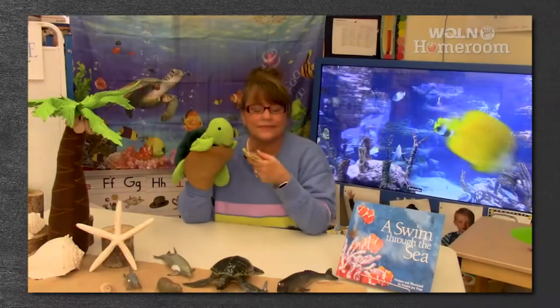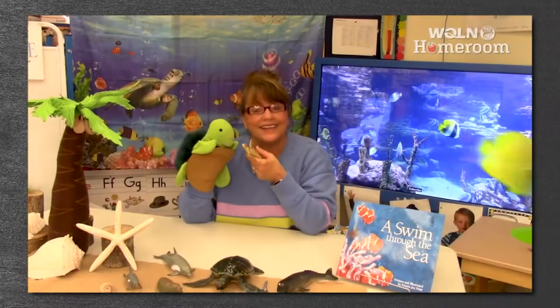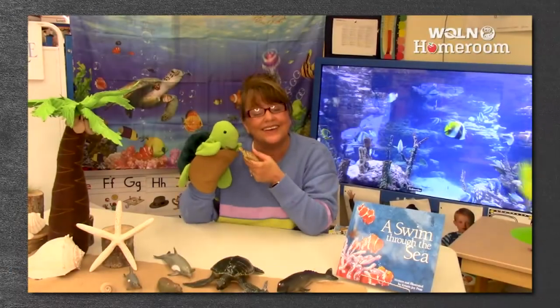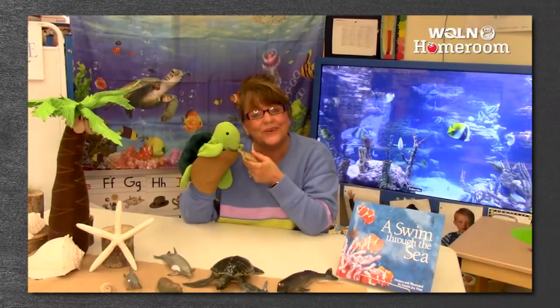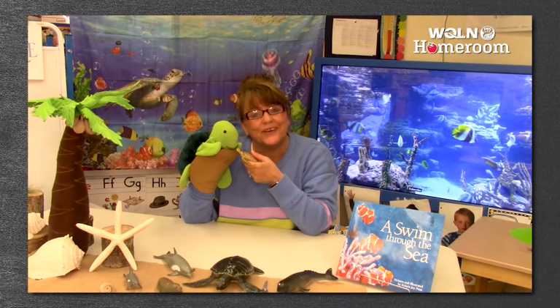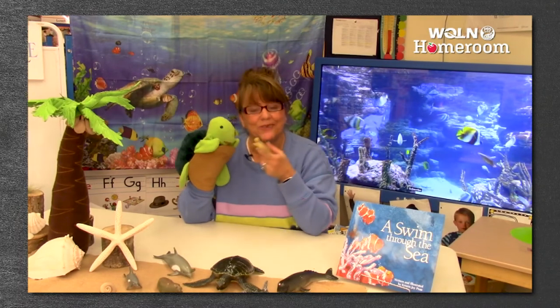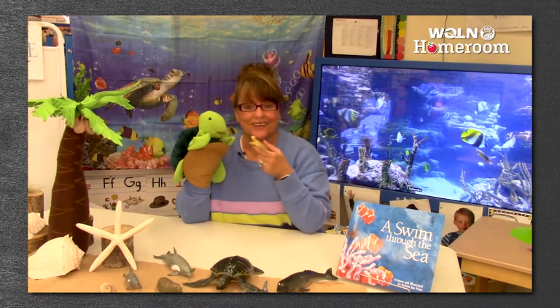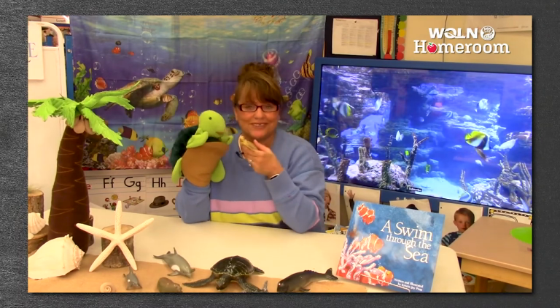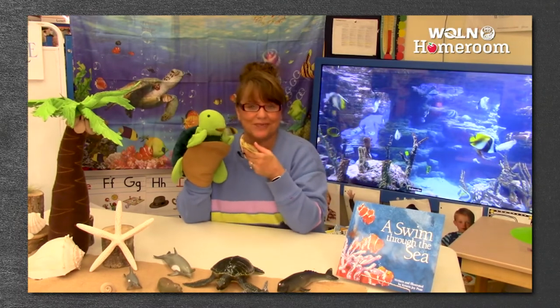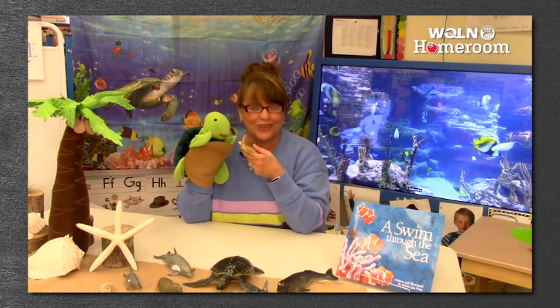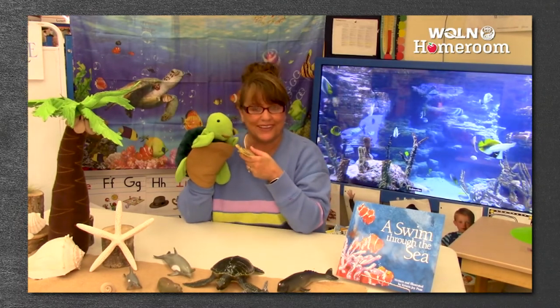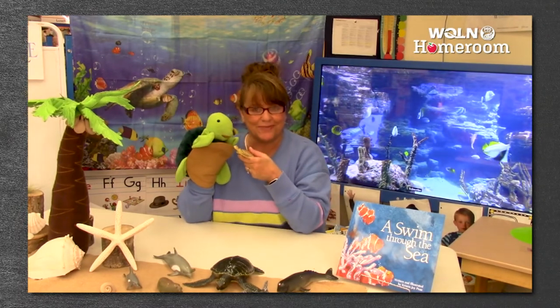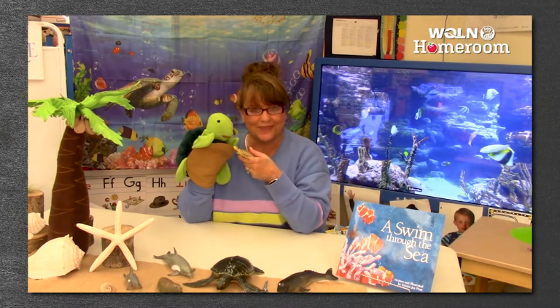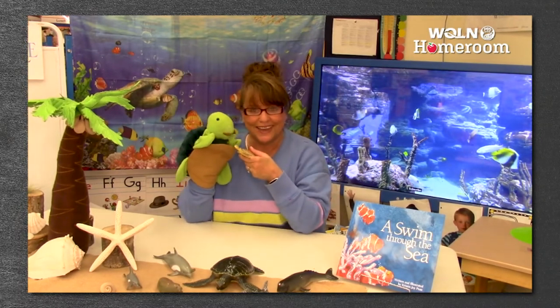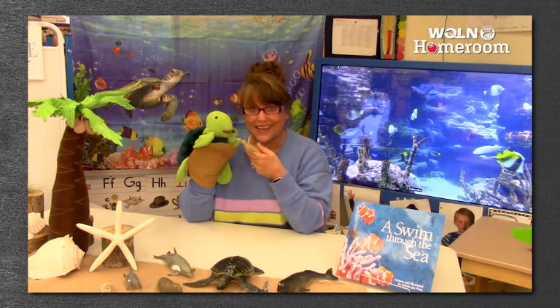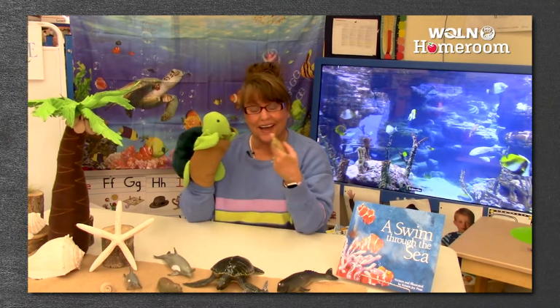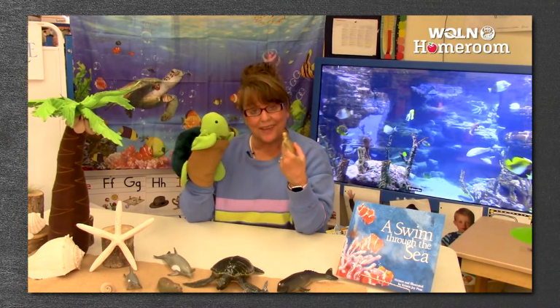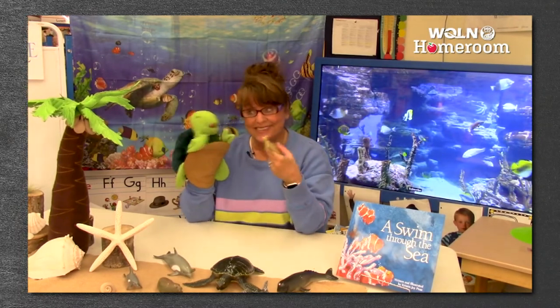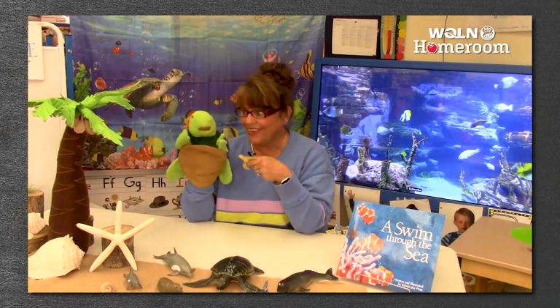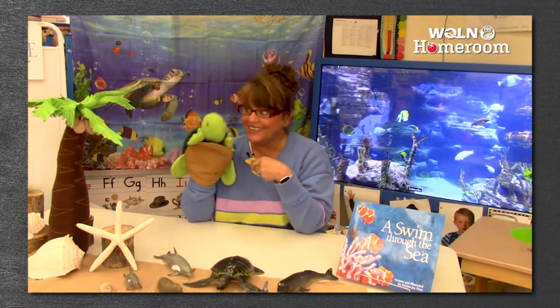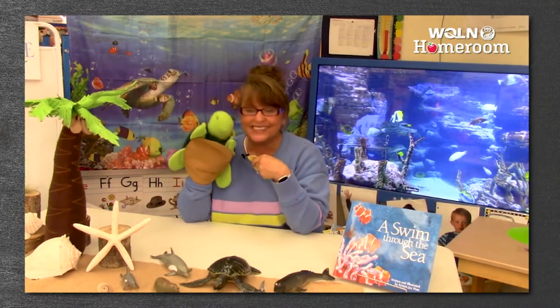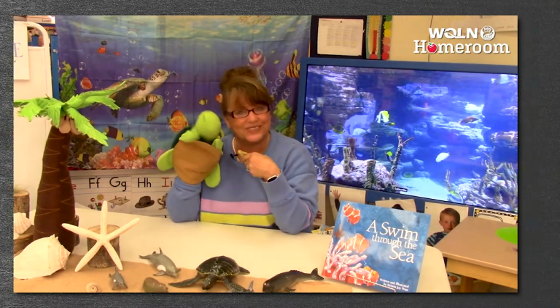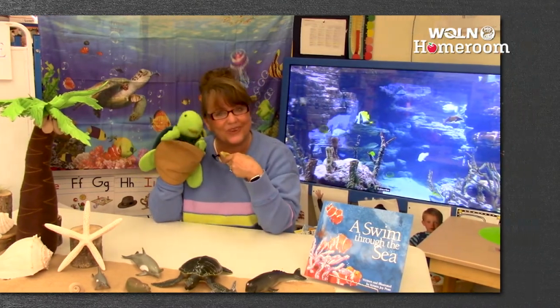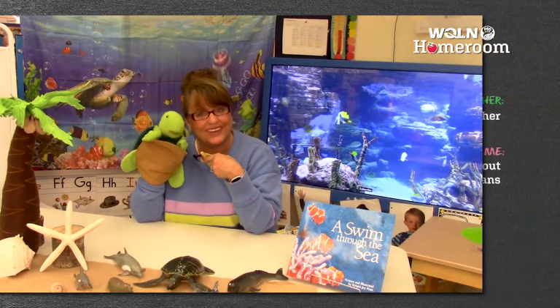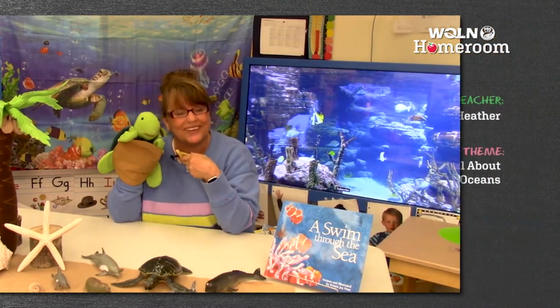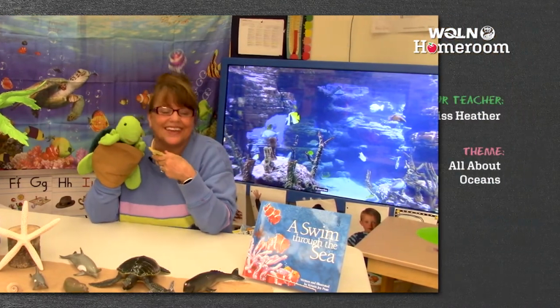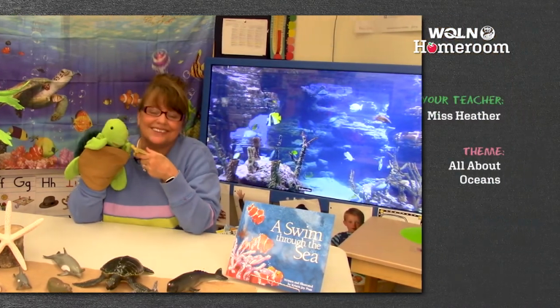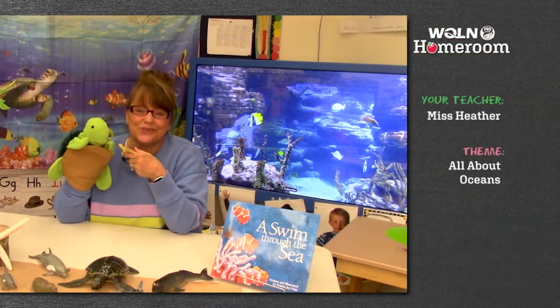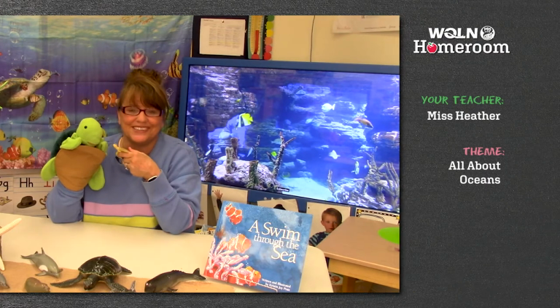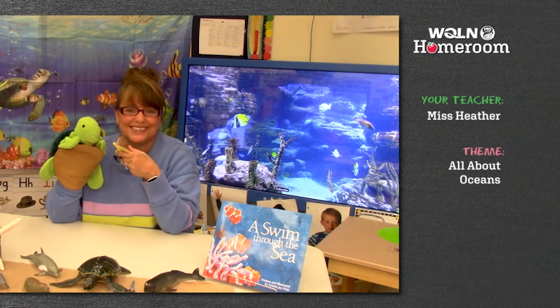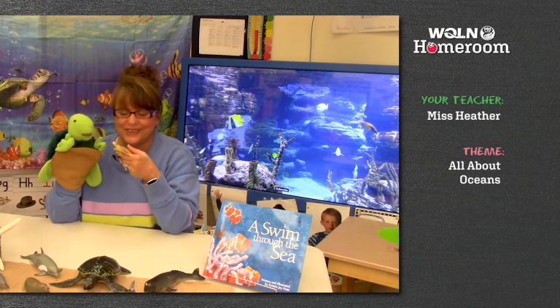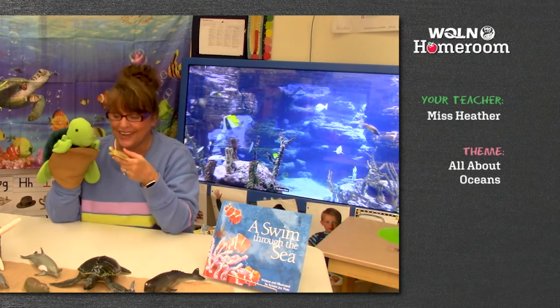Hello, and welcome to WQLN PBS. I'm Miss Heather and this is Twiggle. So good to see you again.